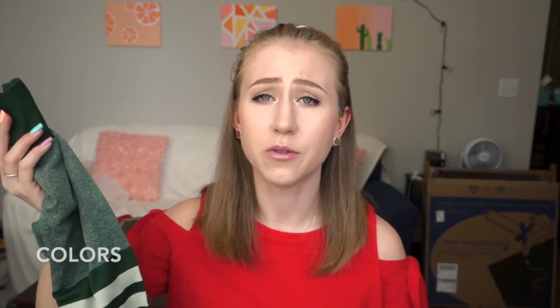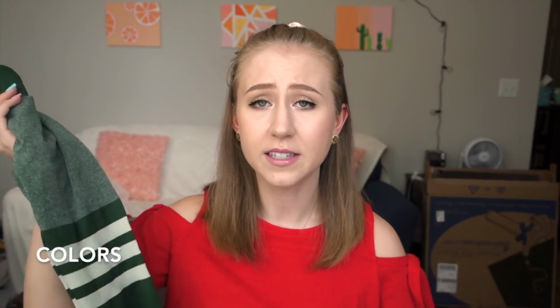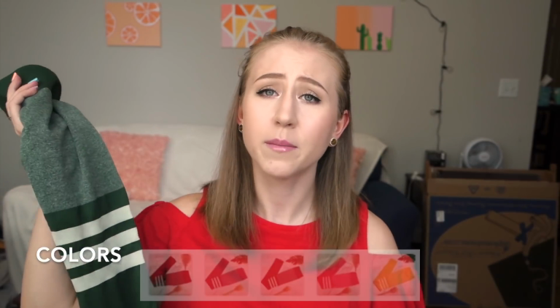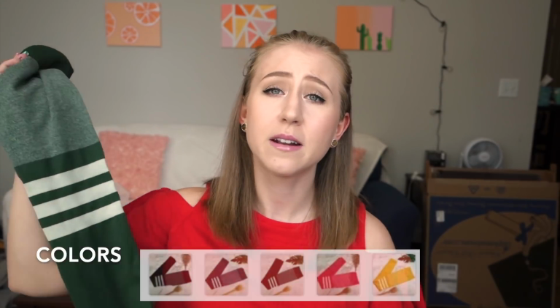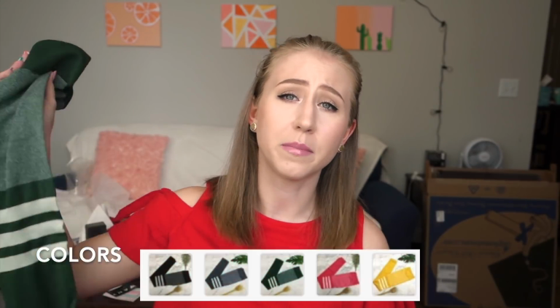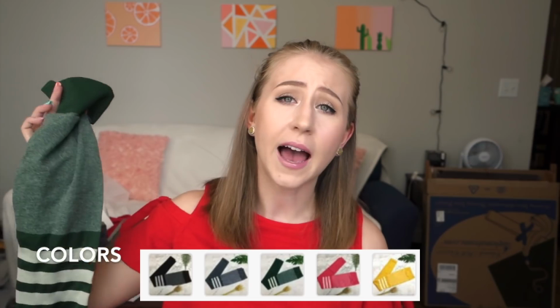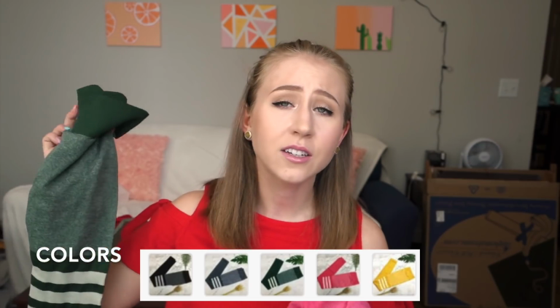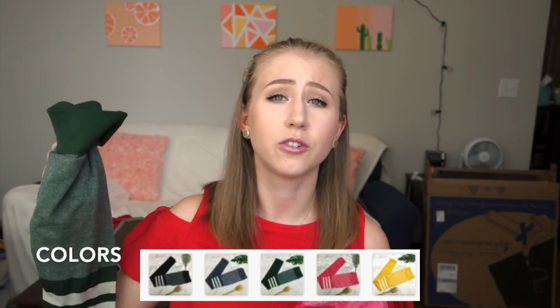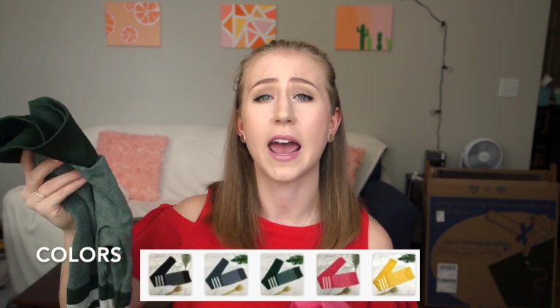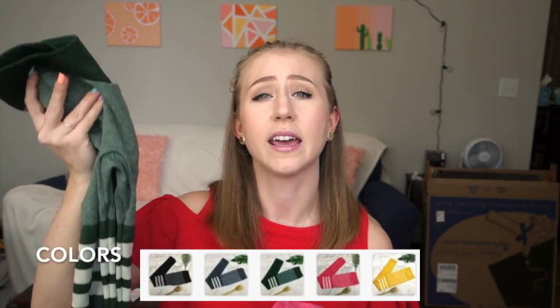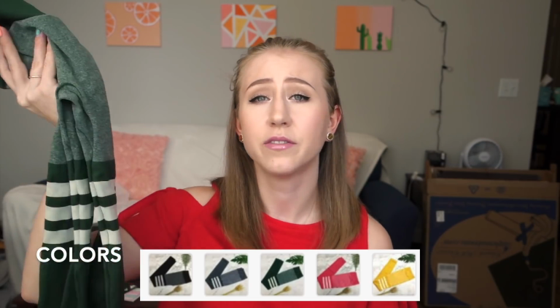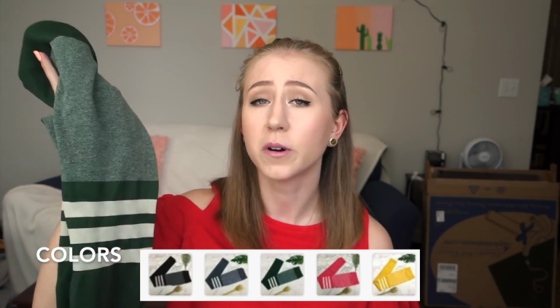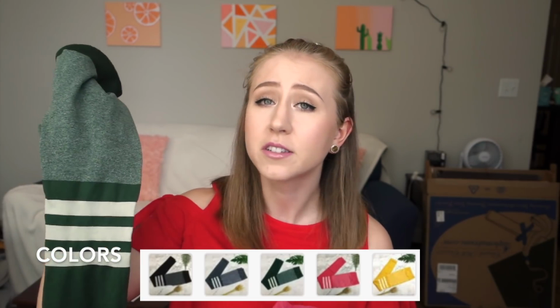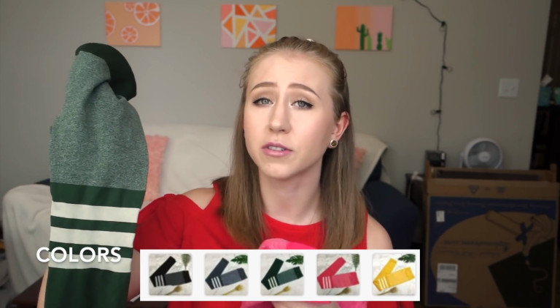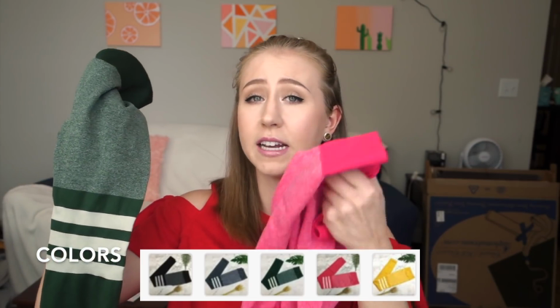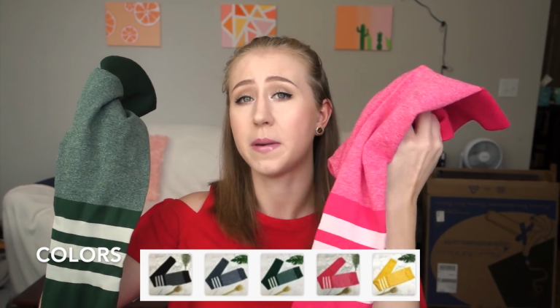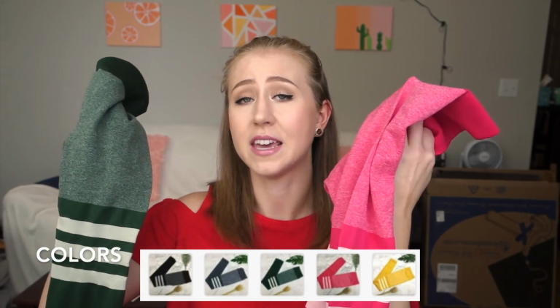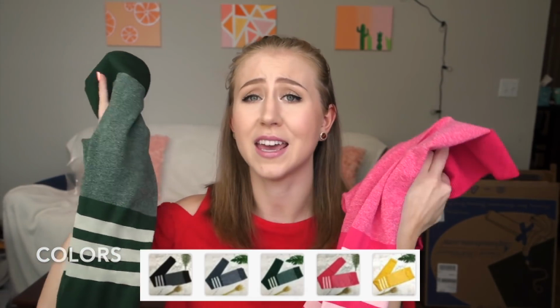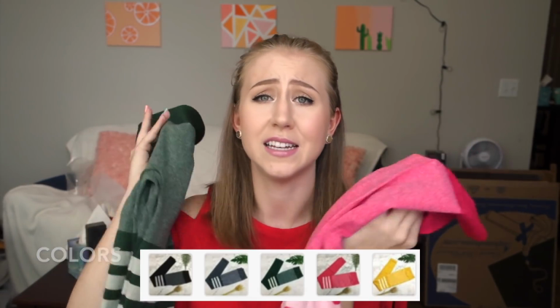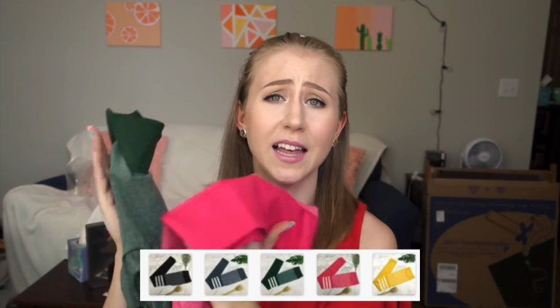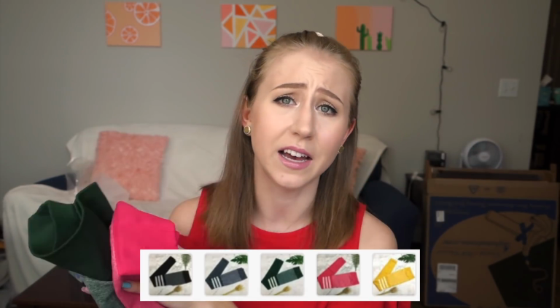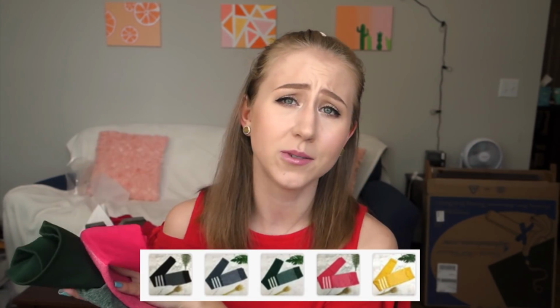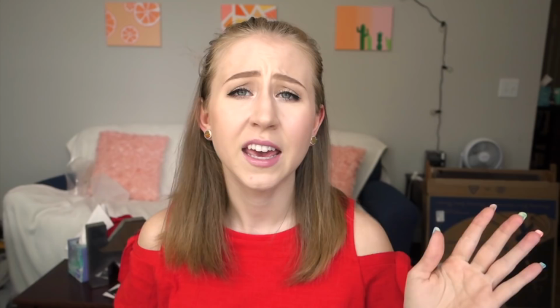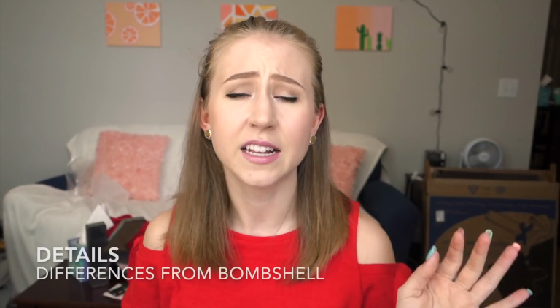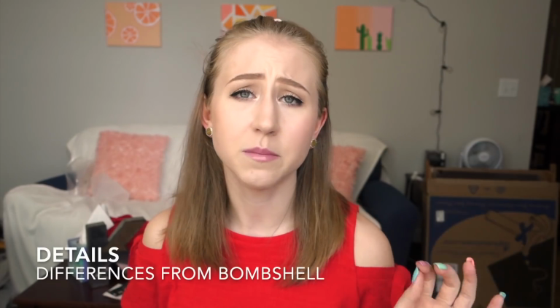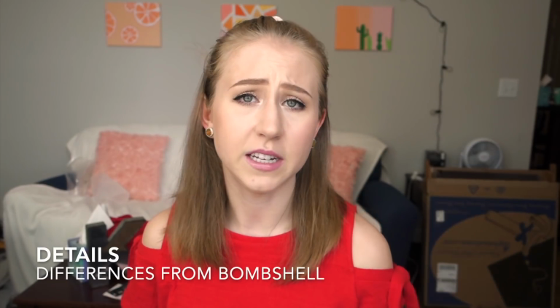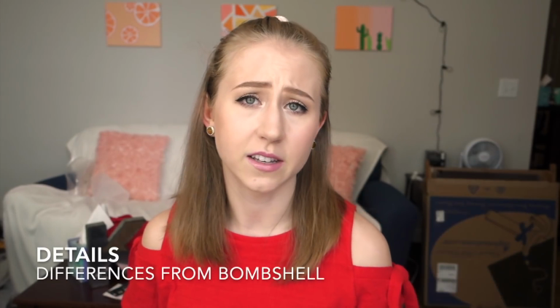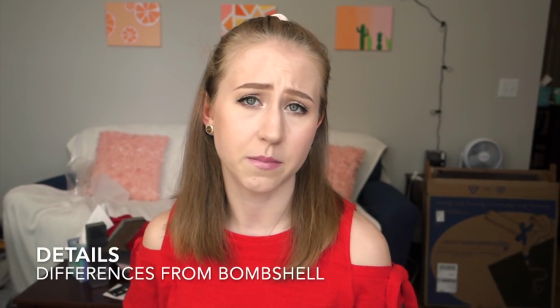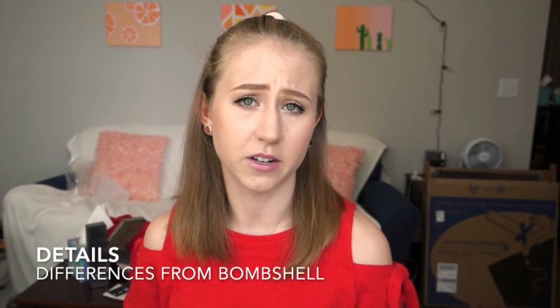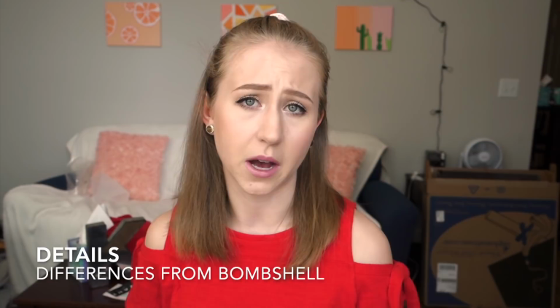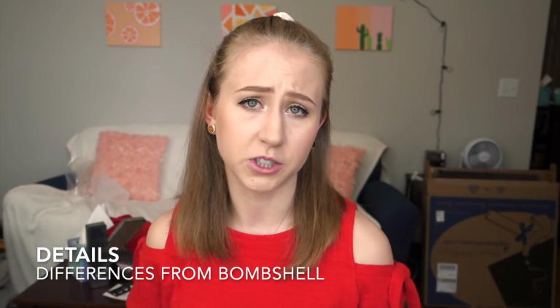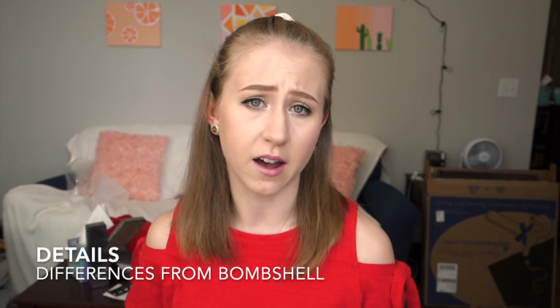These come in black, gray, forest green, pink, and yellow.